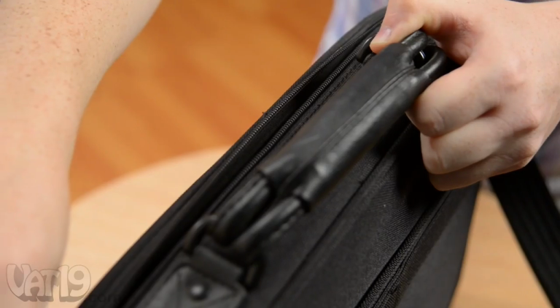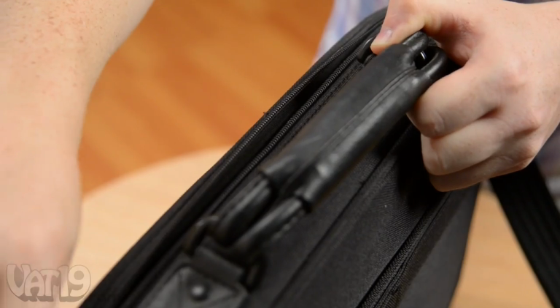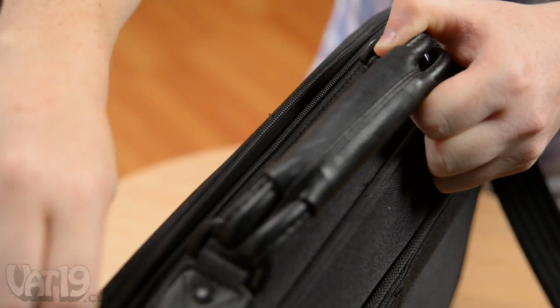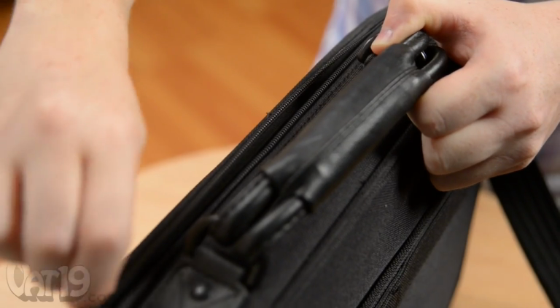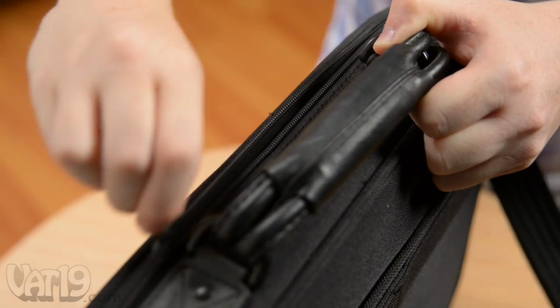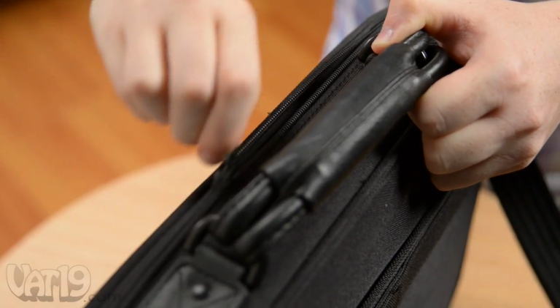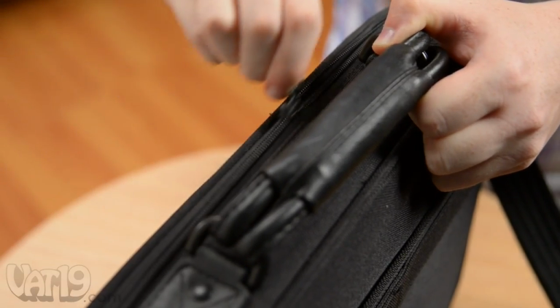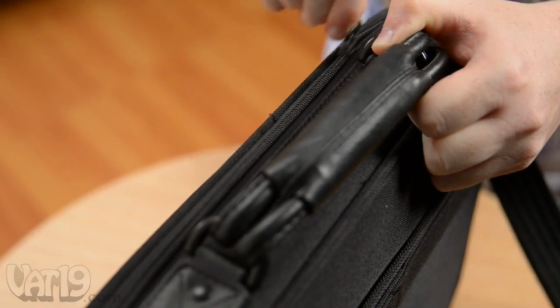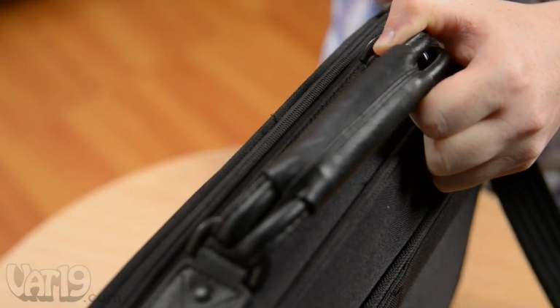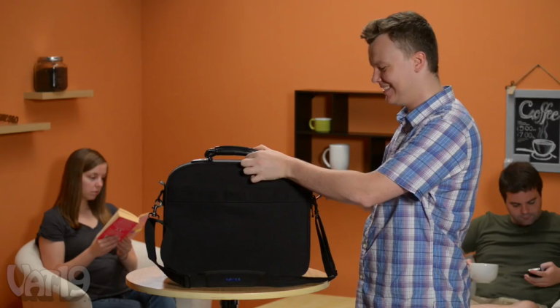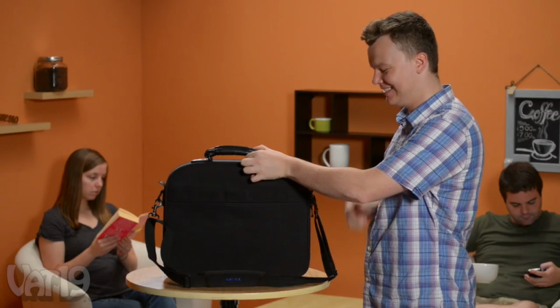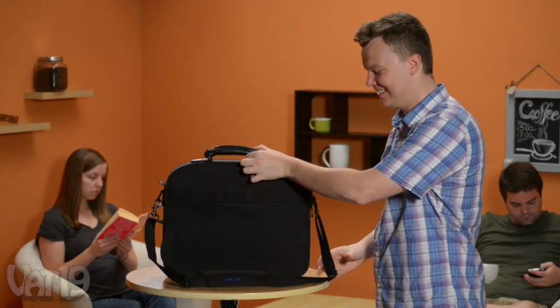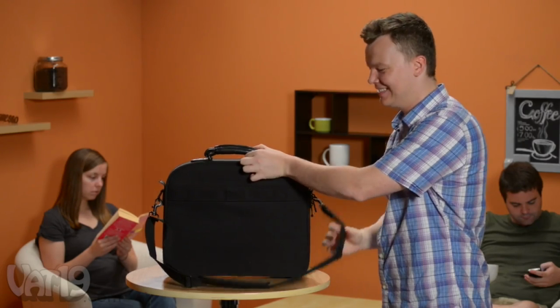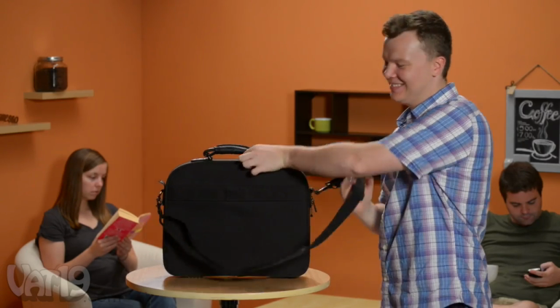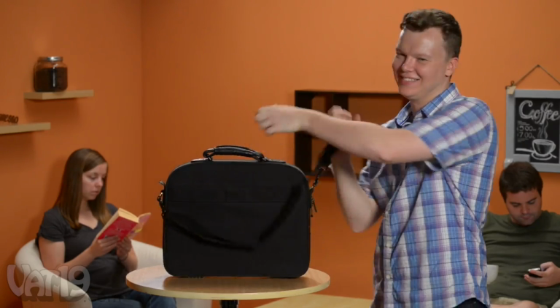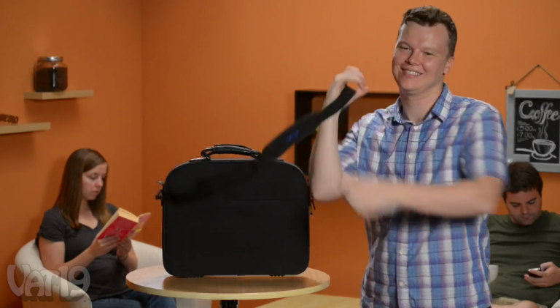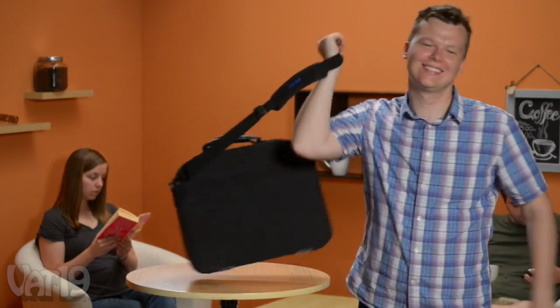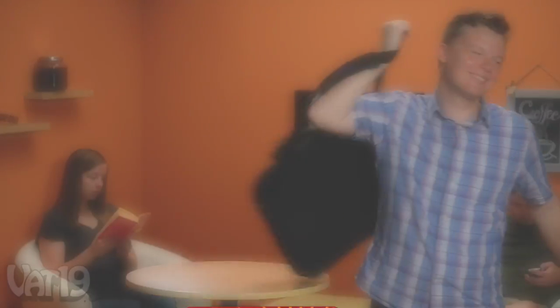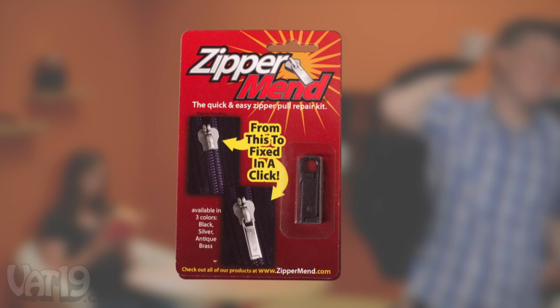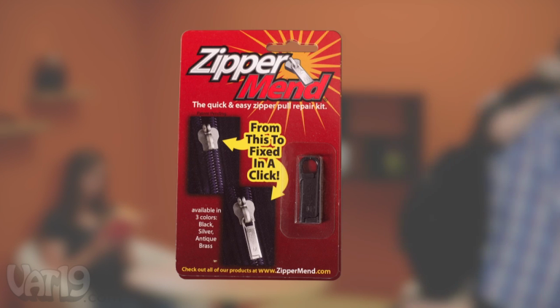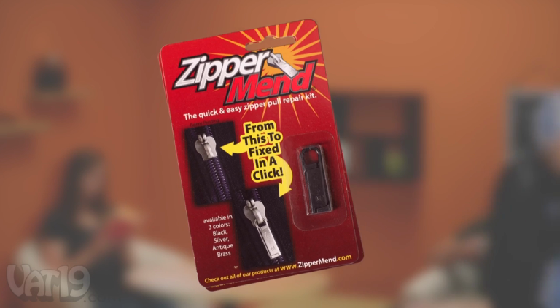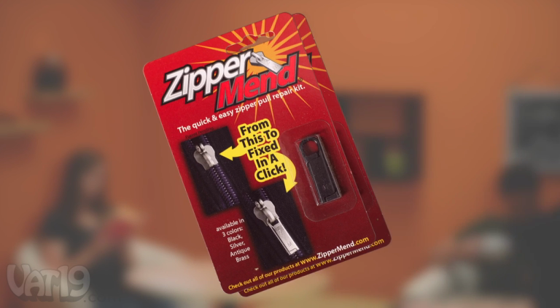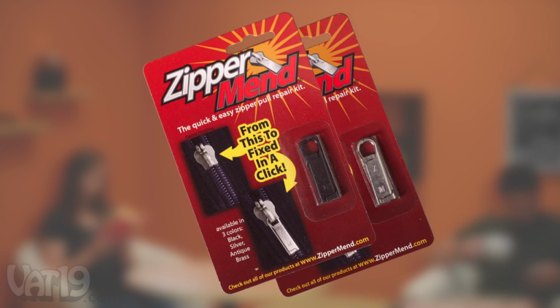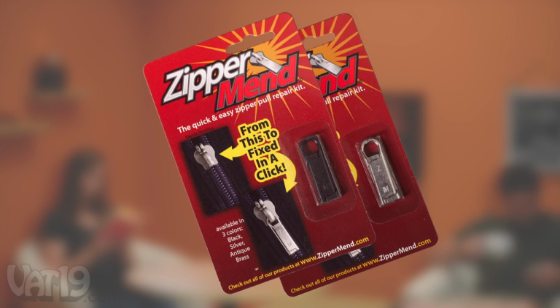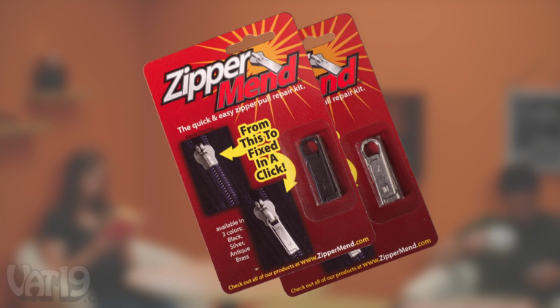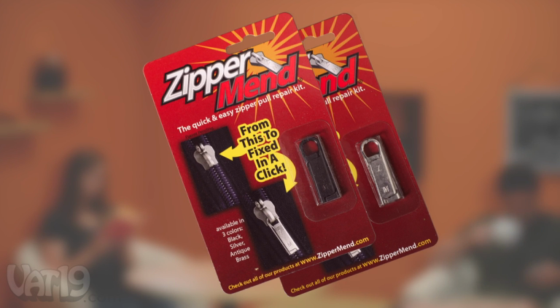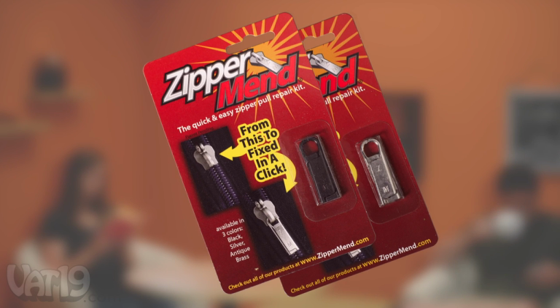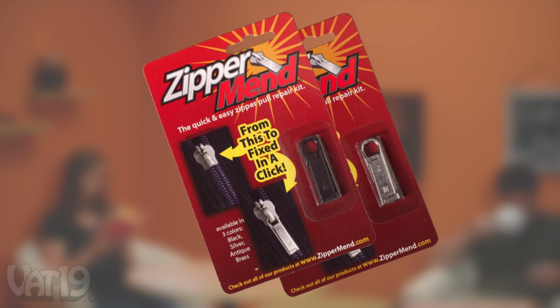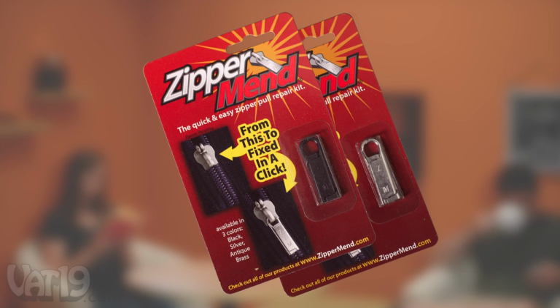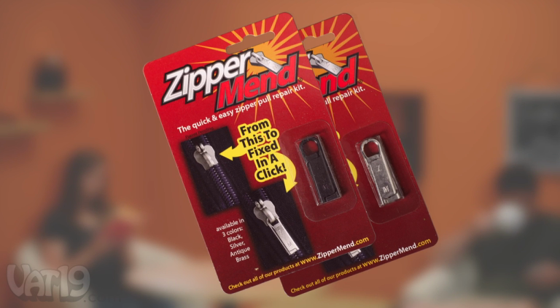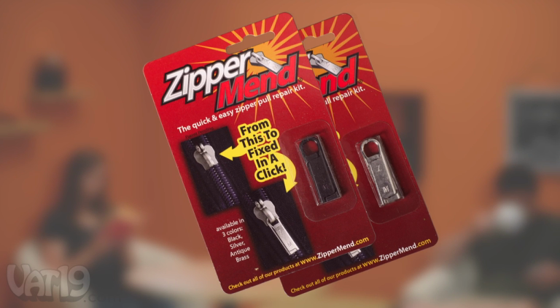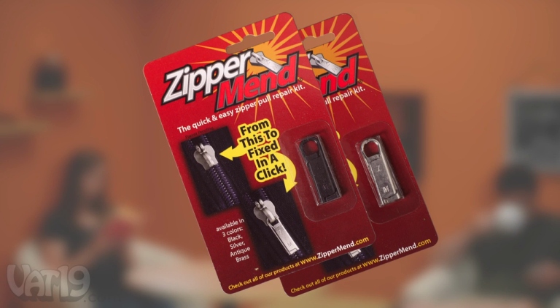The Zippermend repairs zipper pull tabs in a snap. Buy it now at Vat19.com.